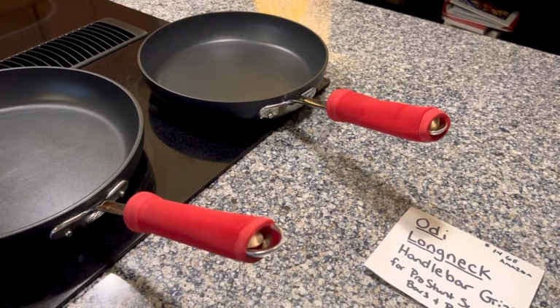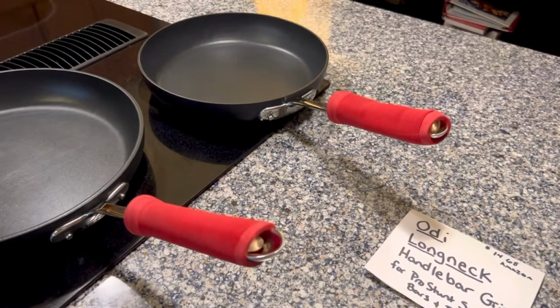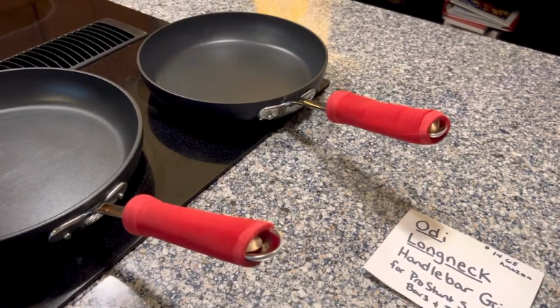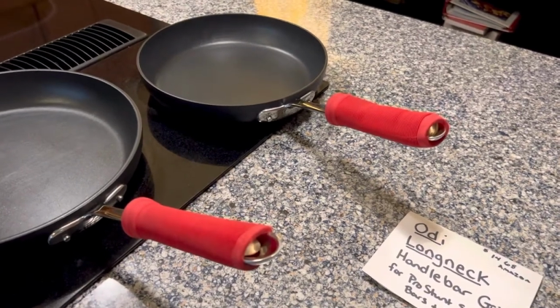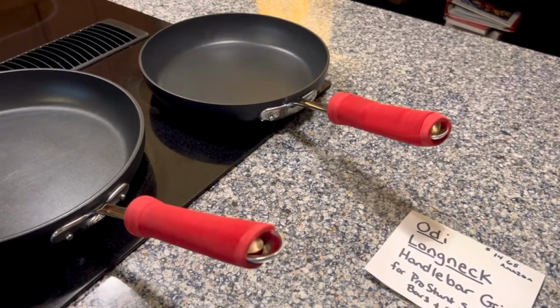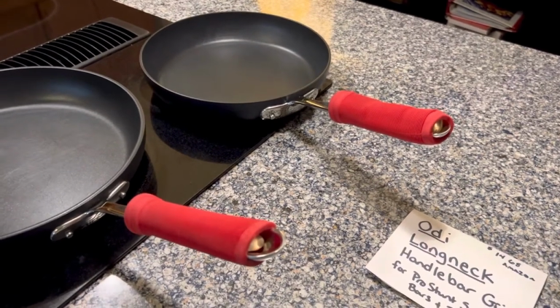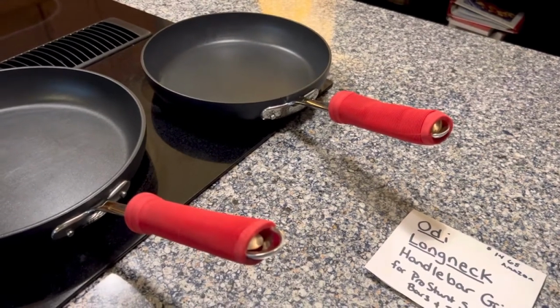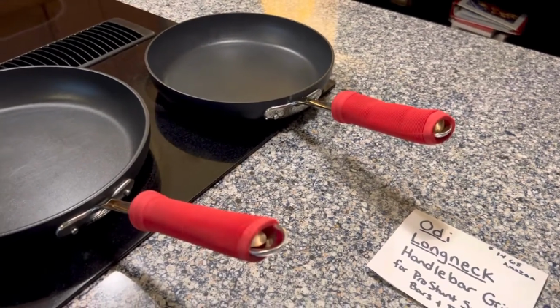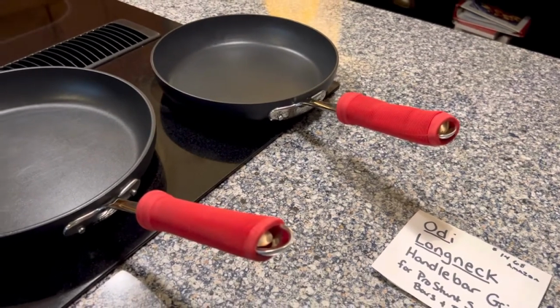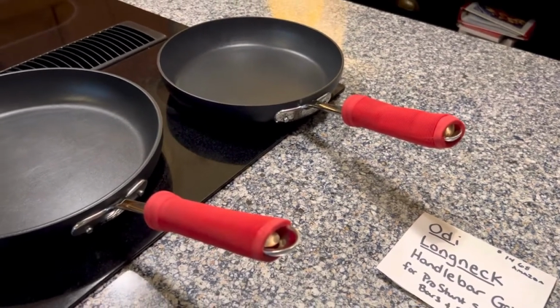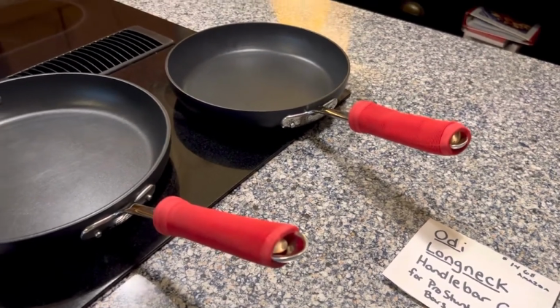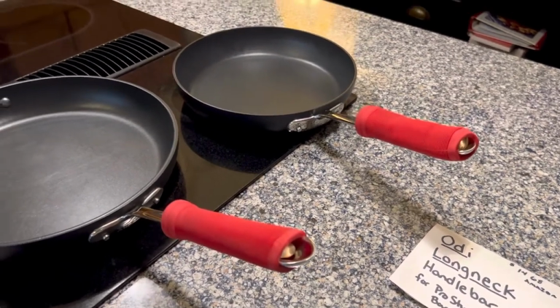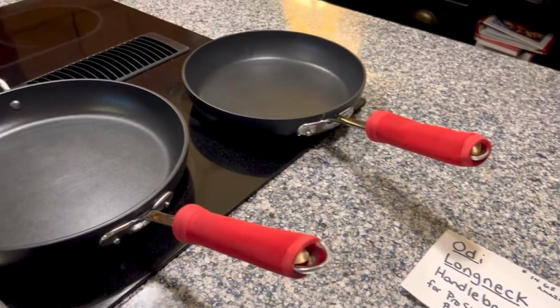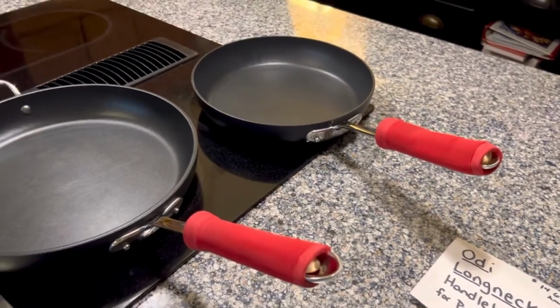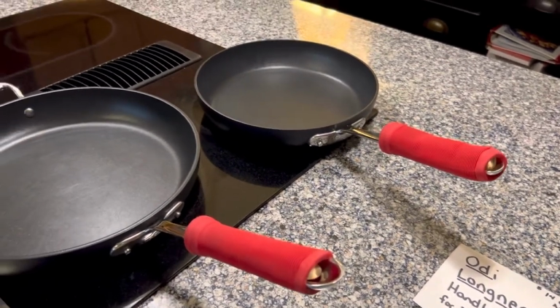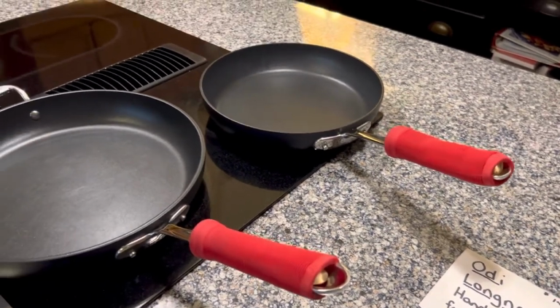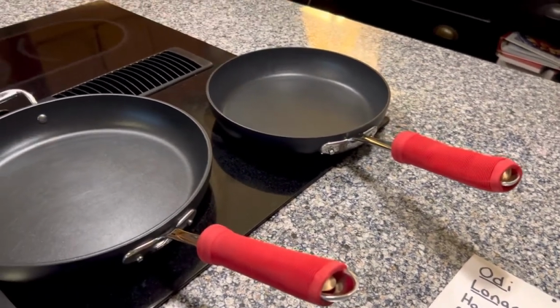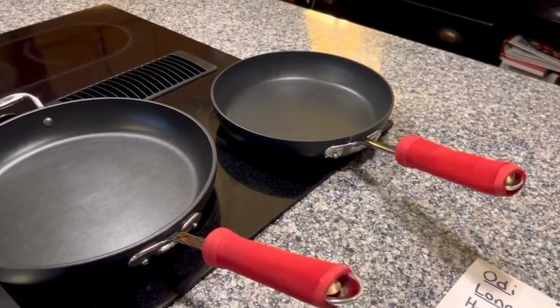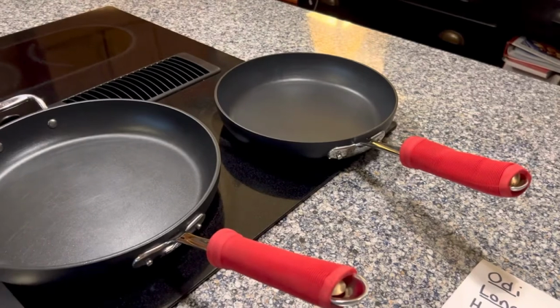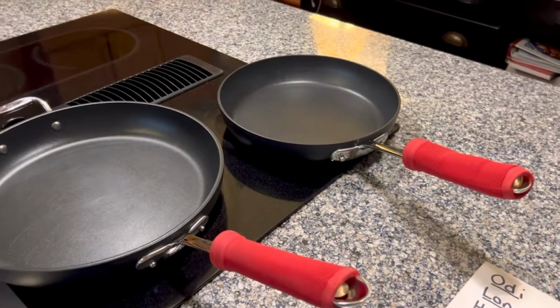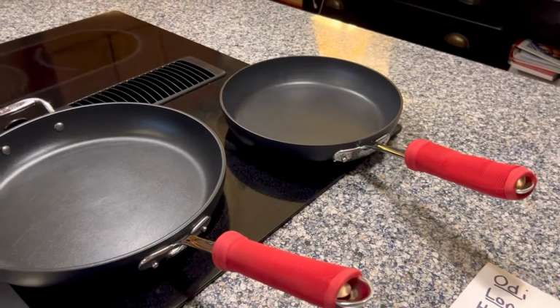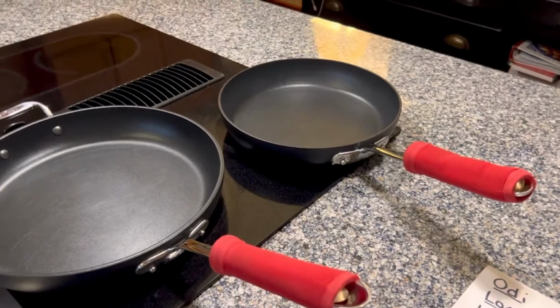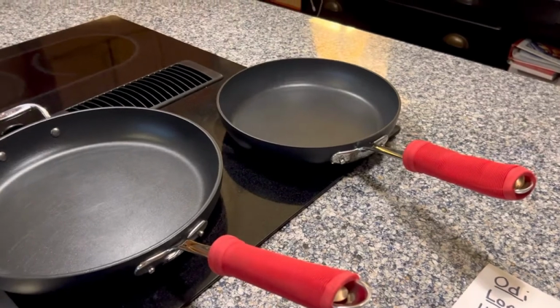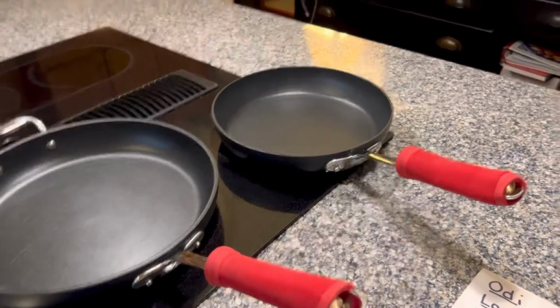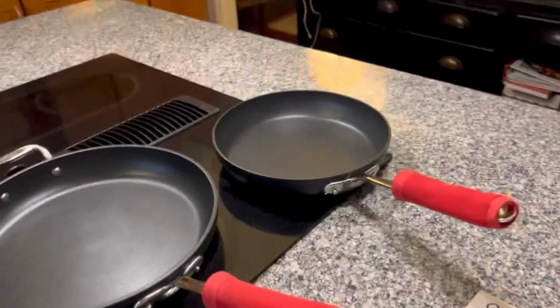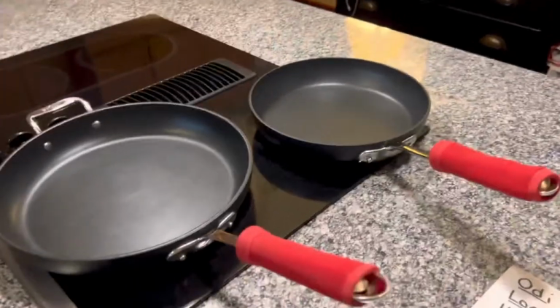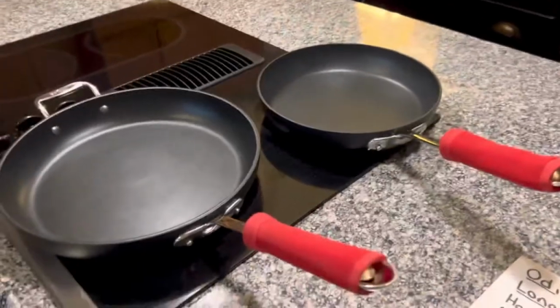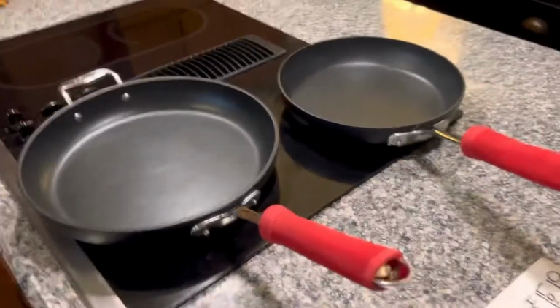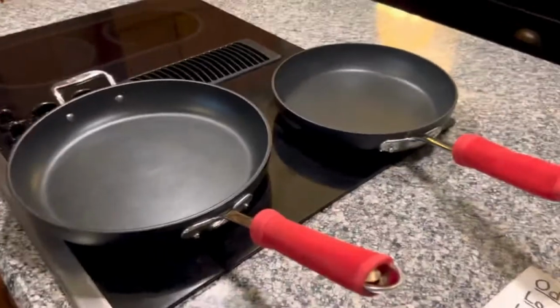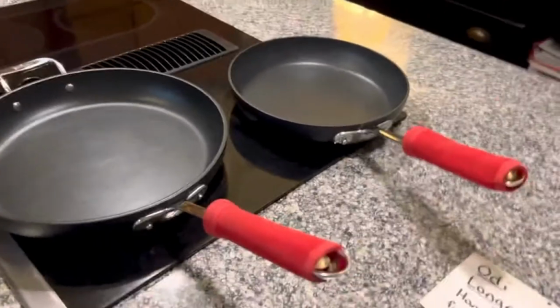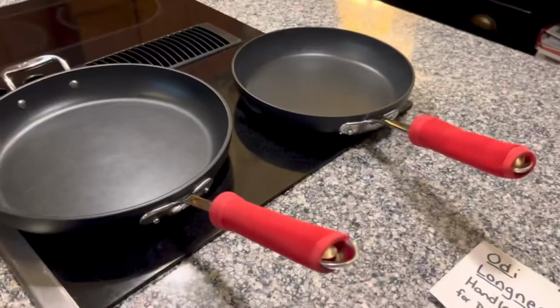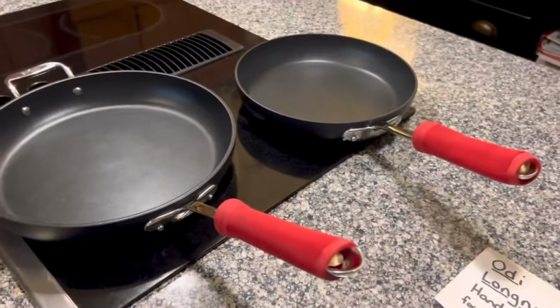So I was looking around my house for whatever I had. There we go — life hack for All-Clad frying pan handles. Thanks!